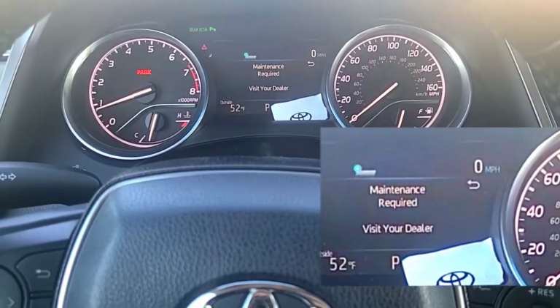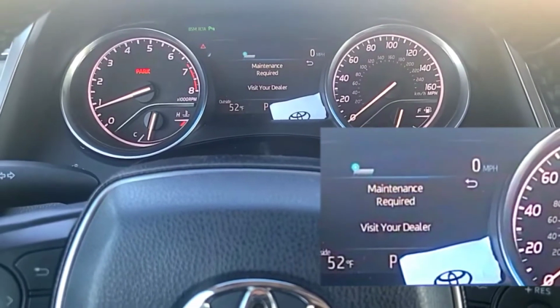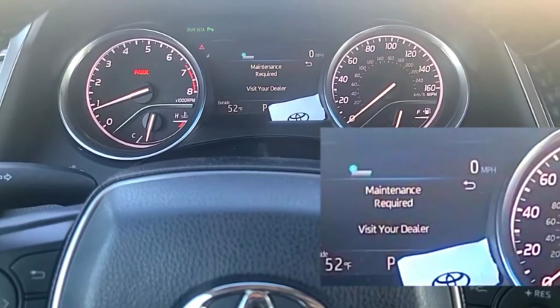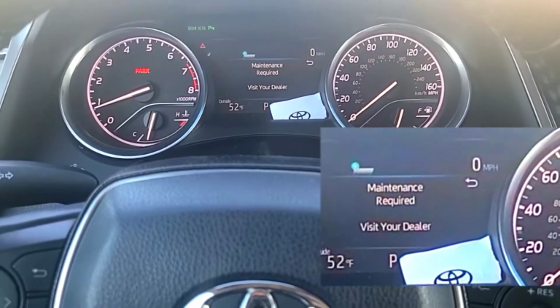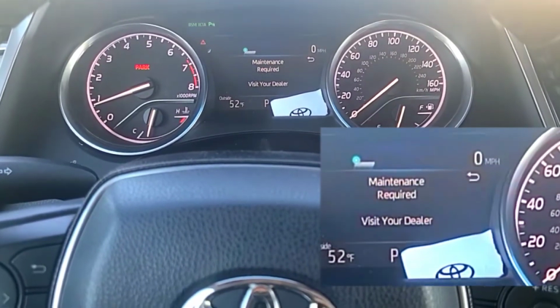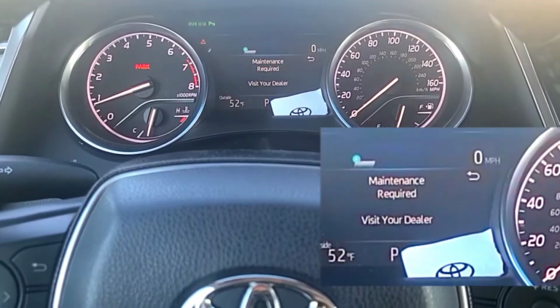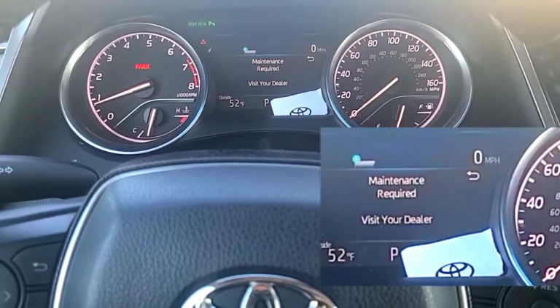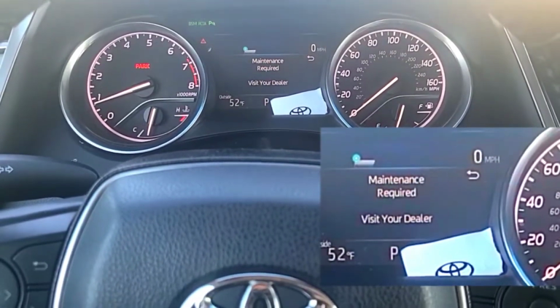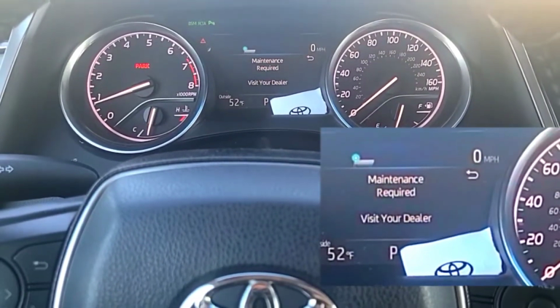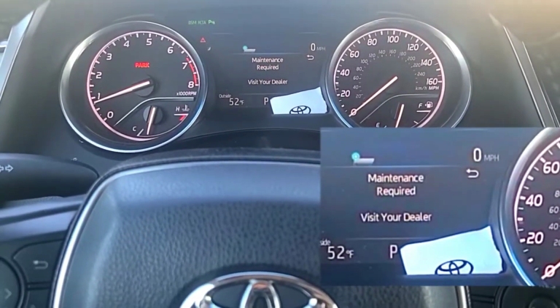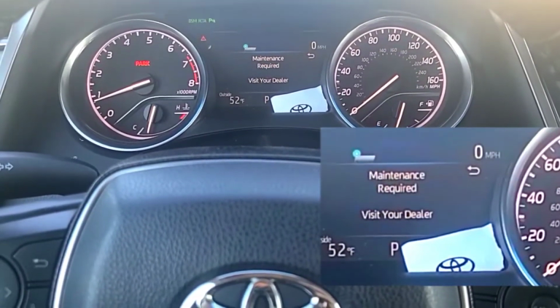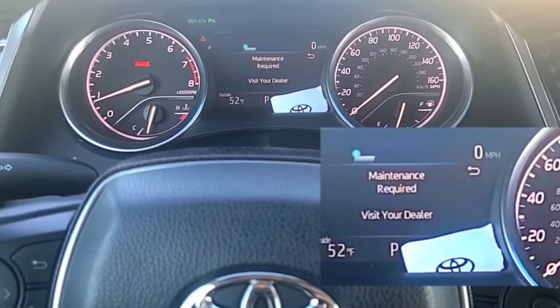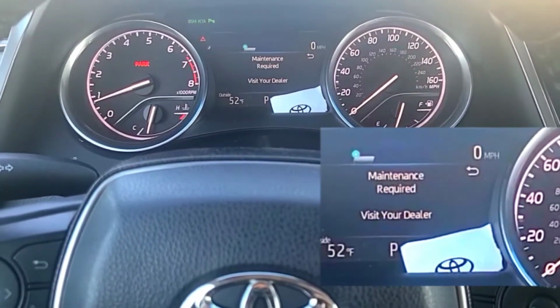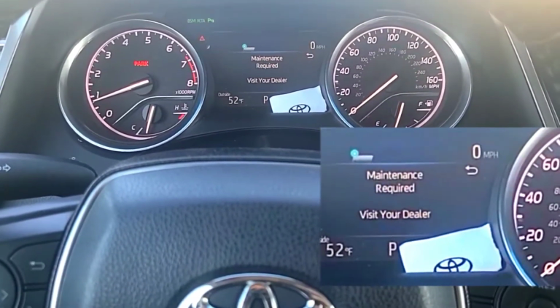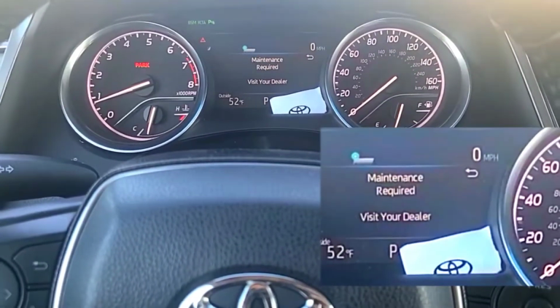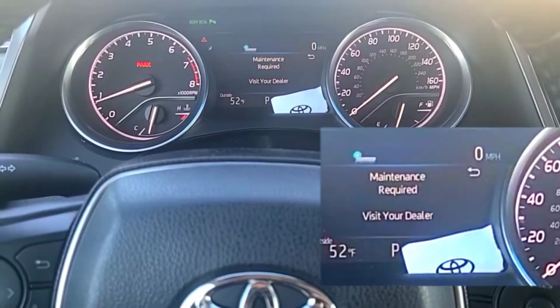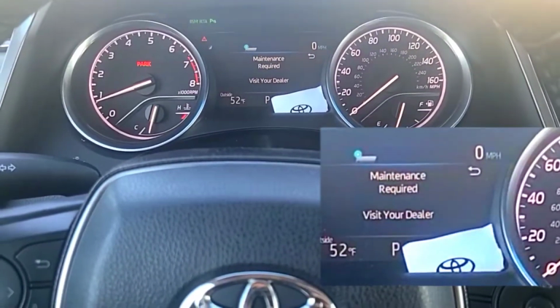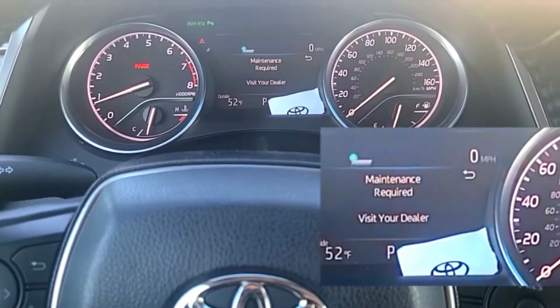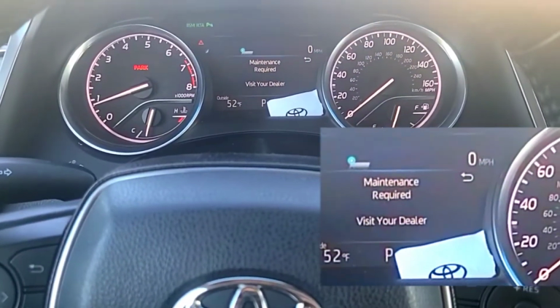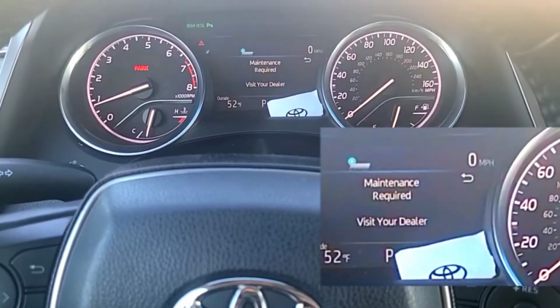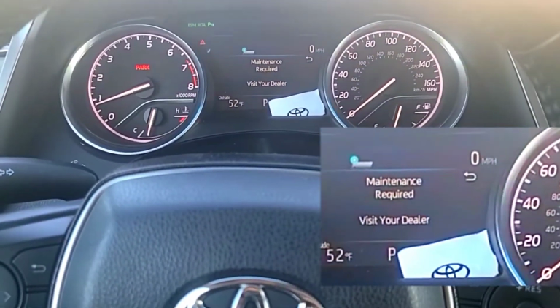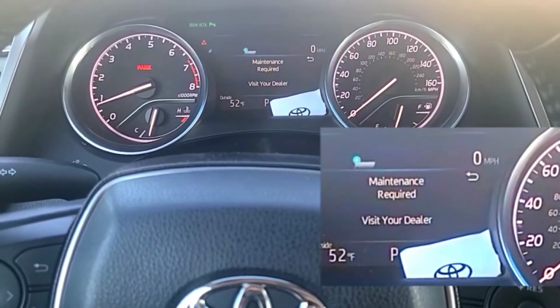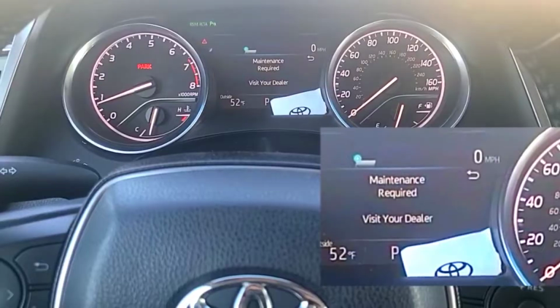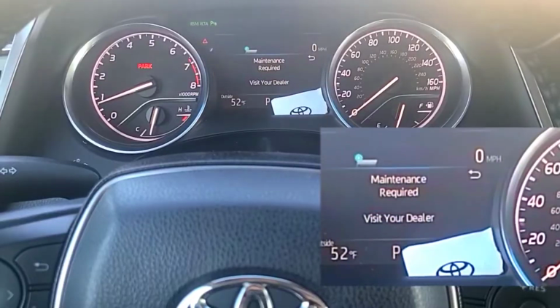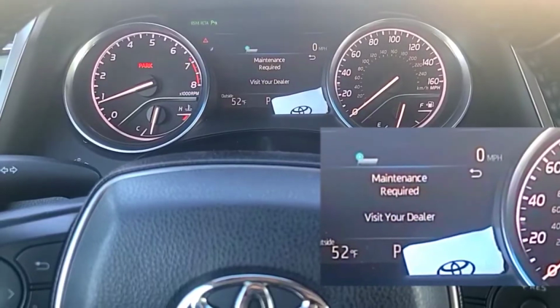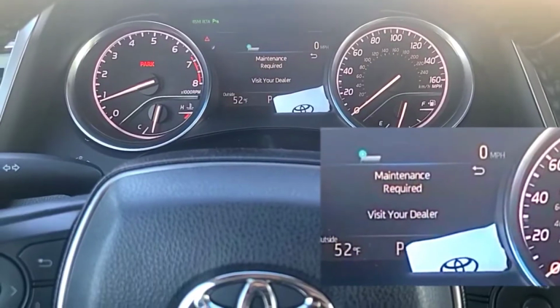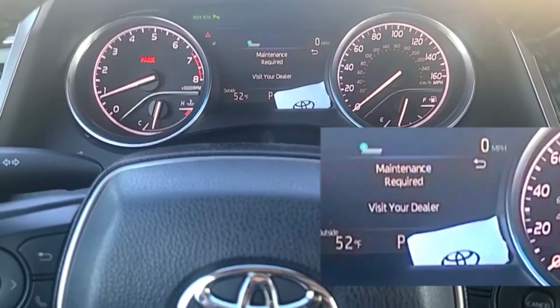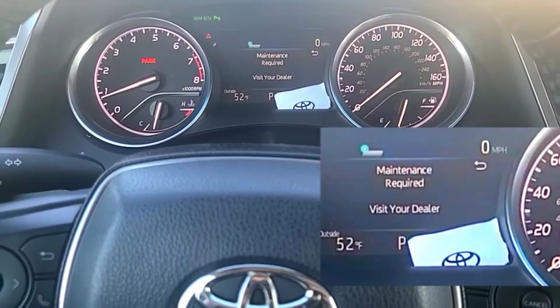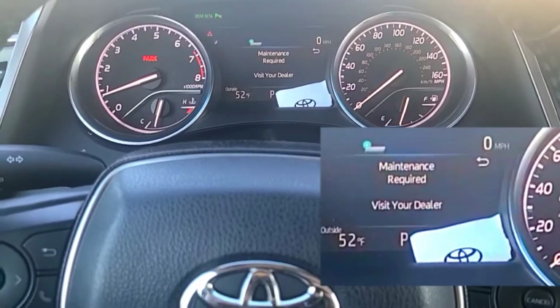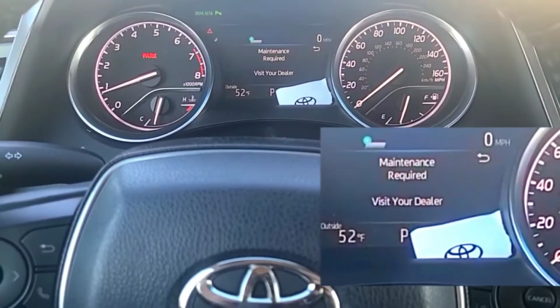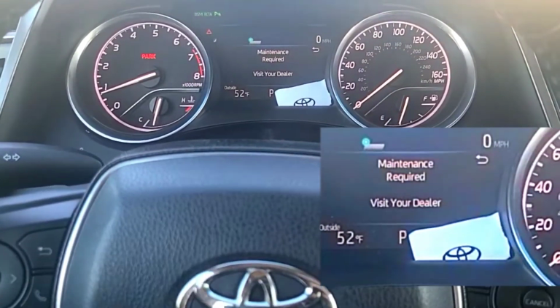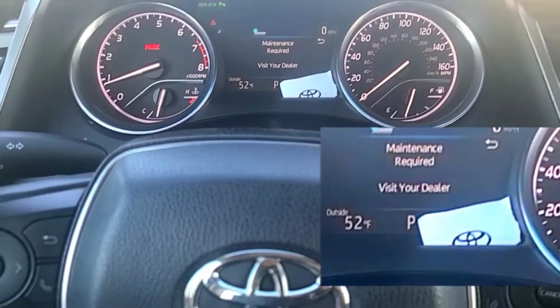2018 Toyota Camry. I'm going to show you how to reset that maintenance required message.